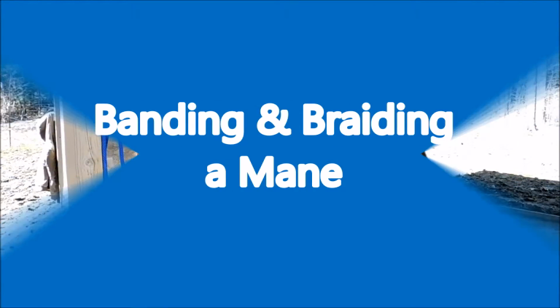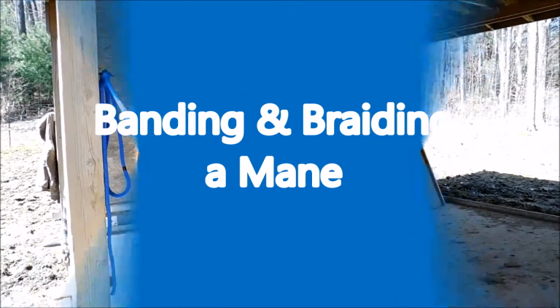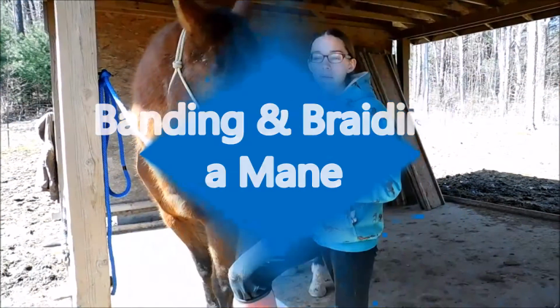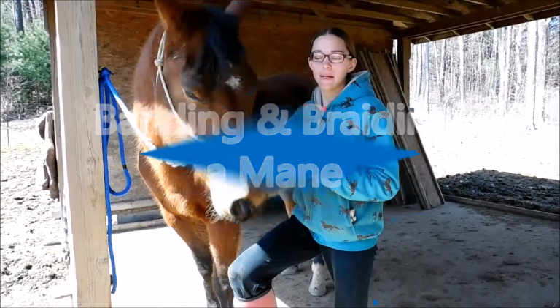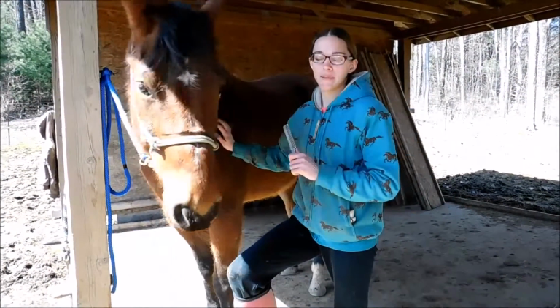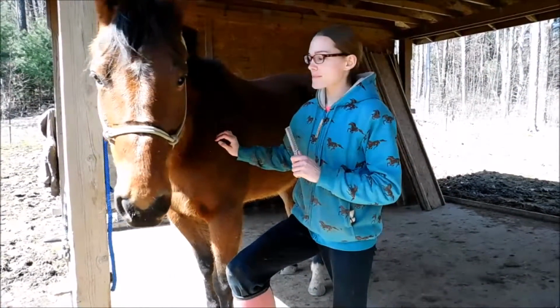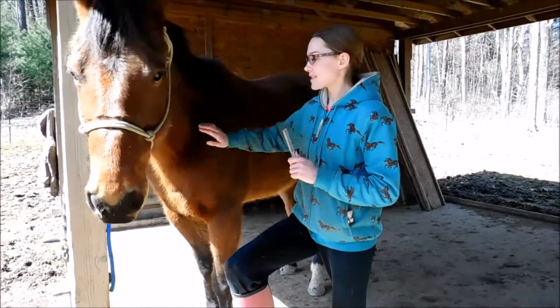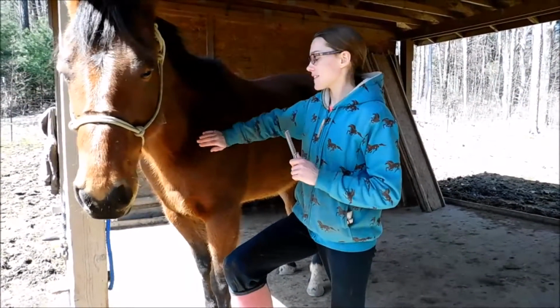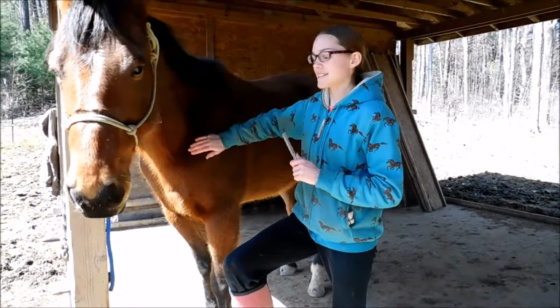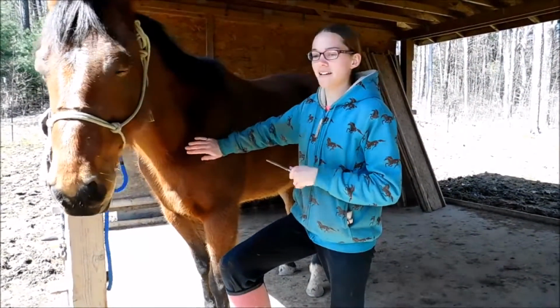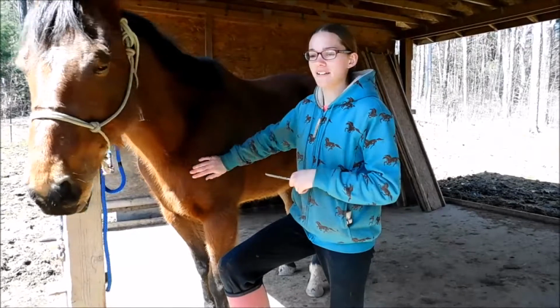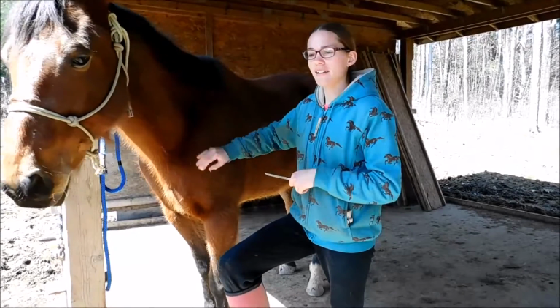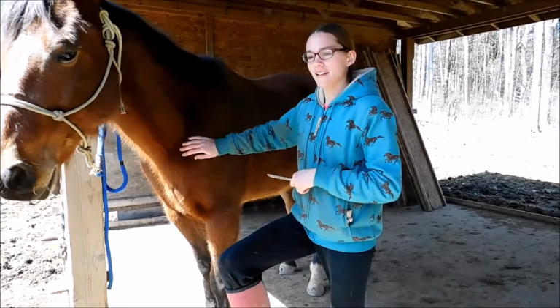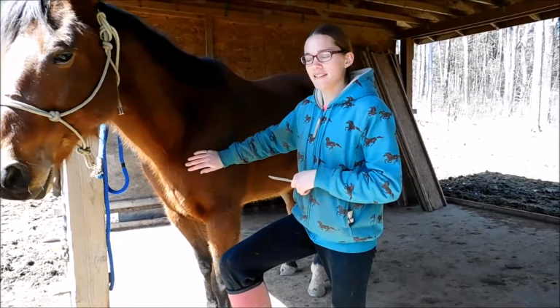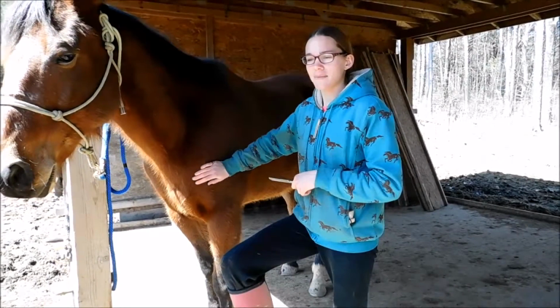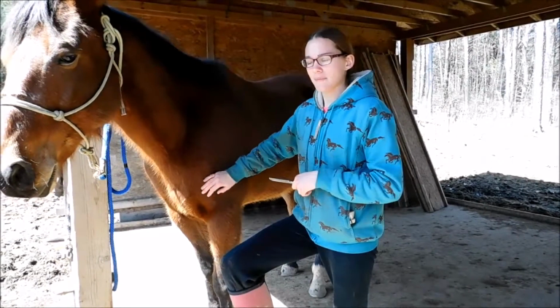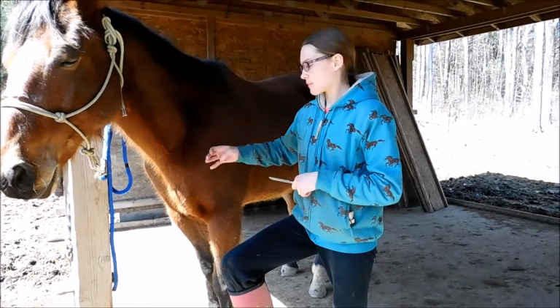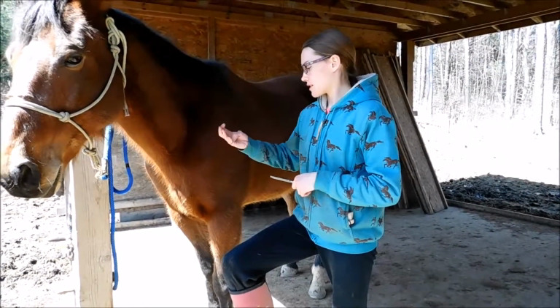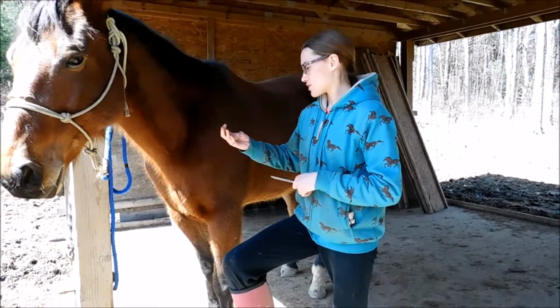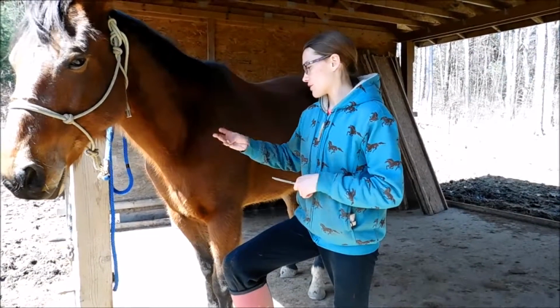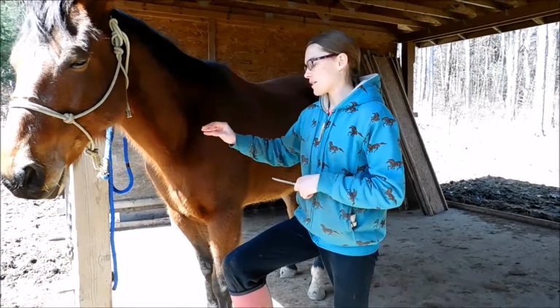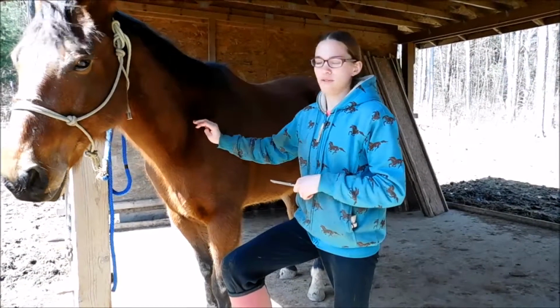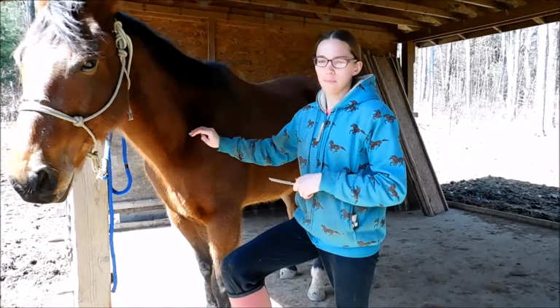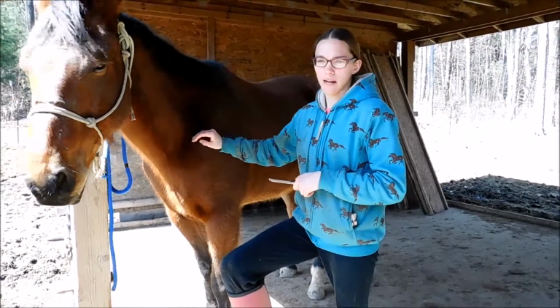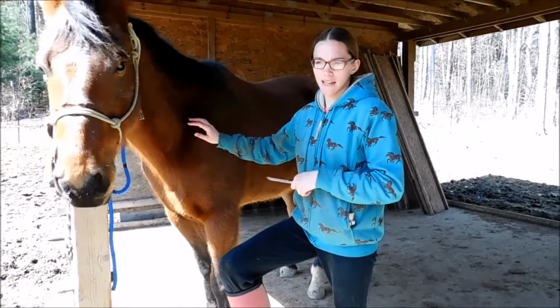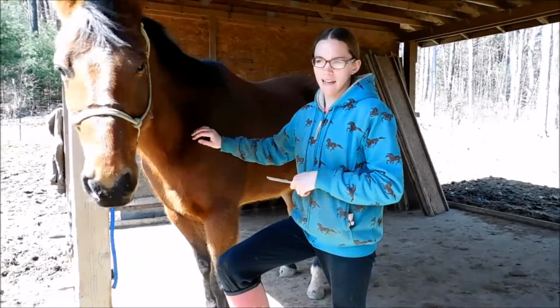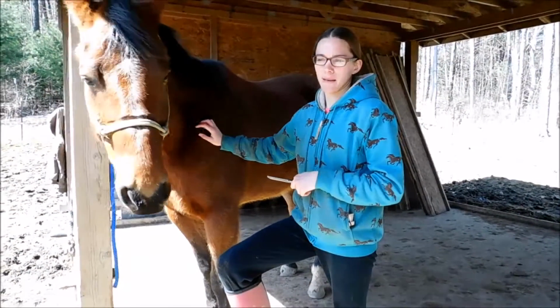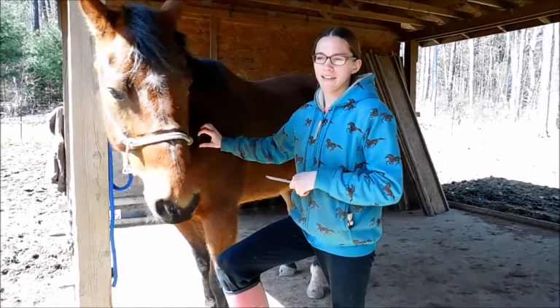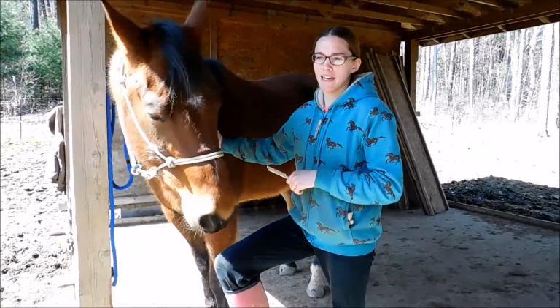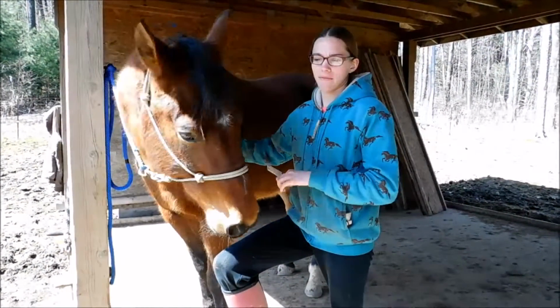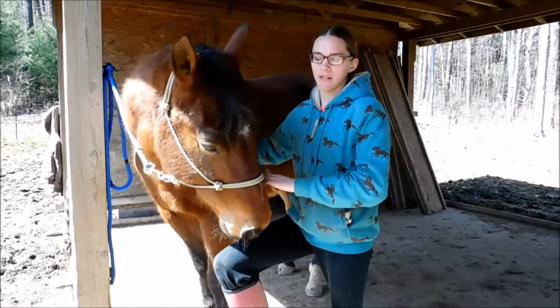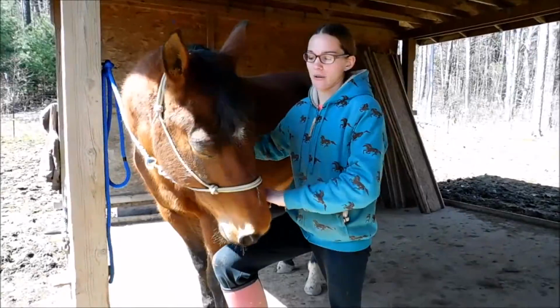Hi, I'm Becca Williams, and this is Tucker, and today I'm going to show you how to braid and band a mane for a show.